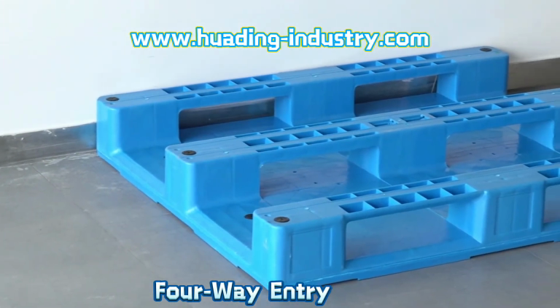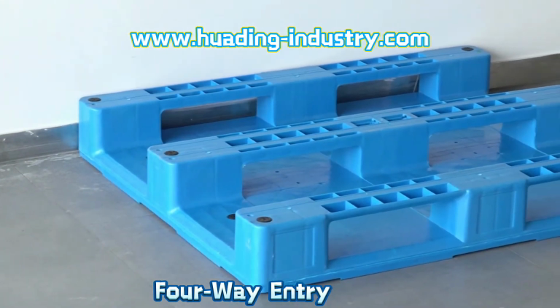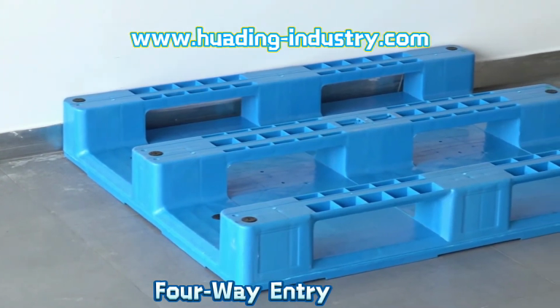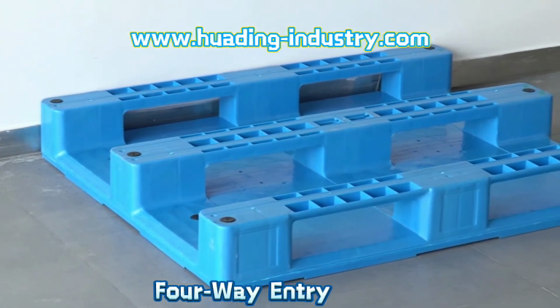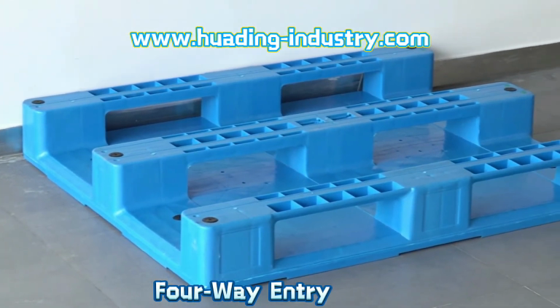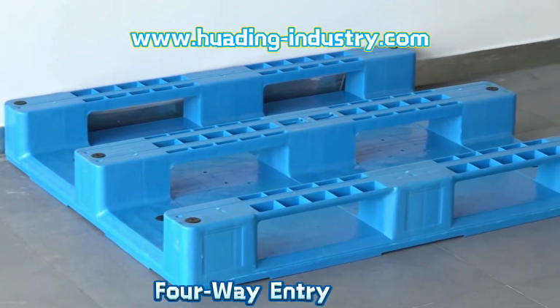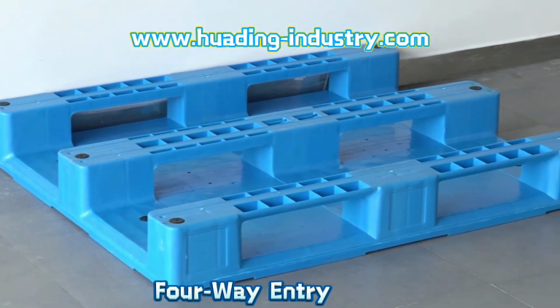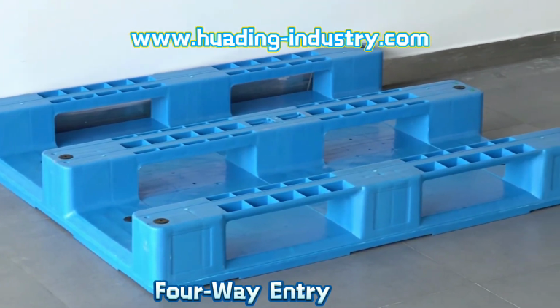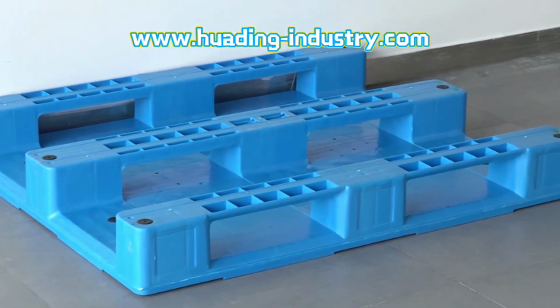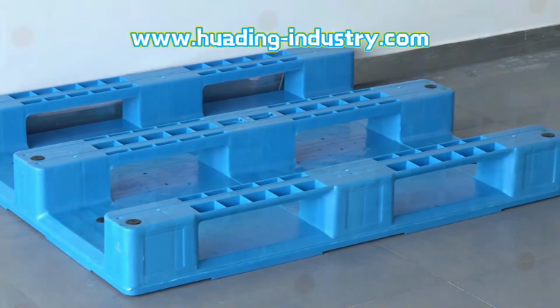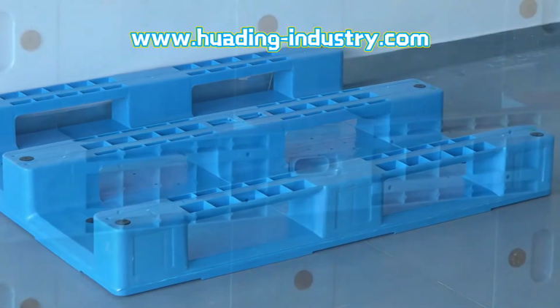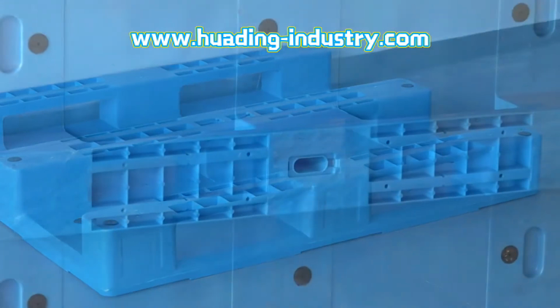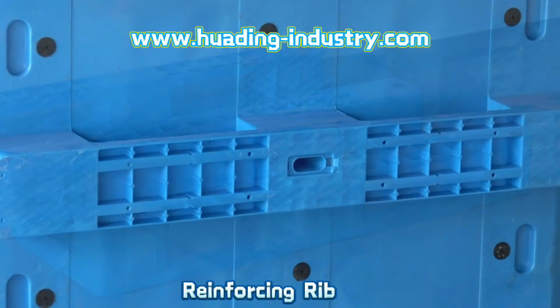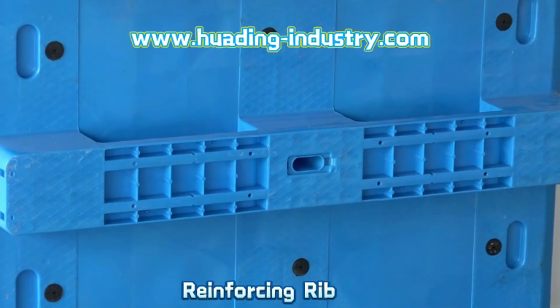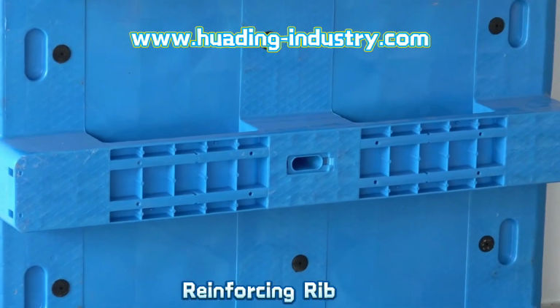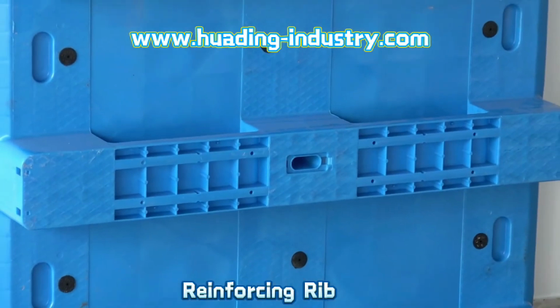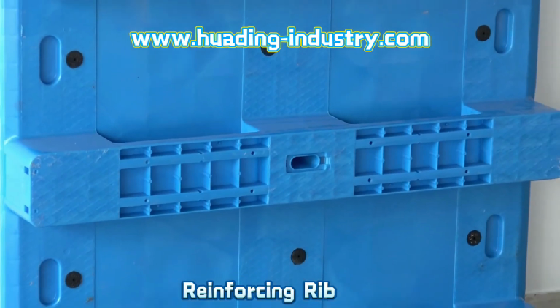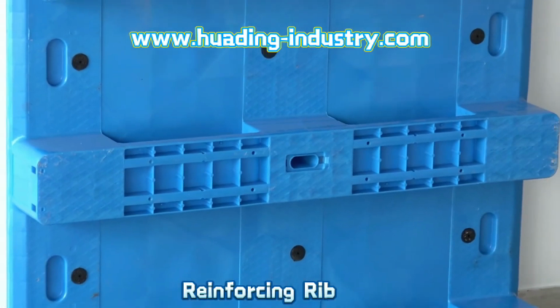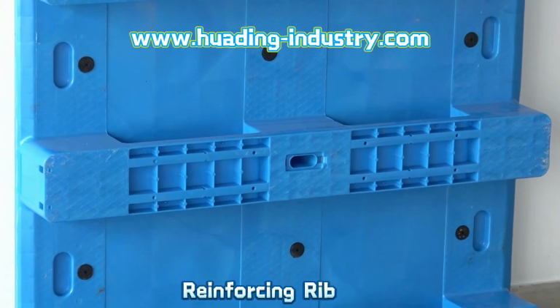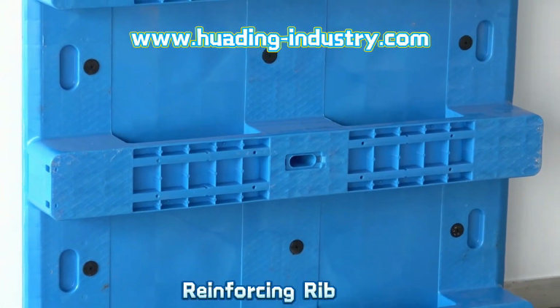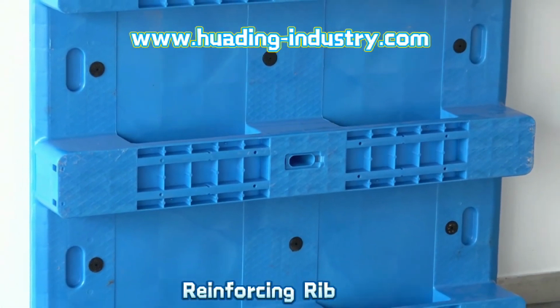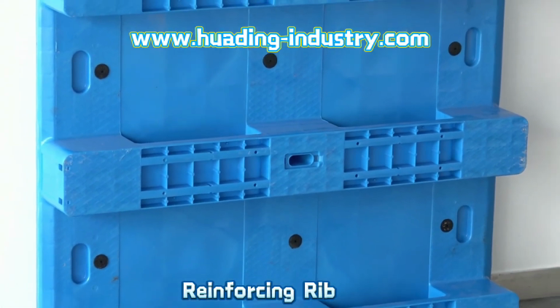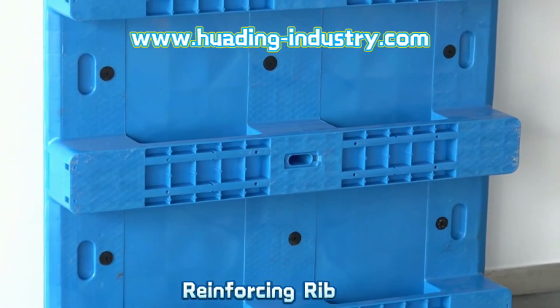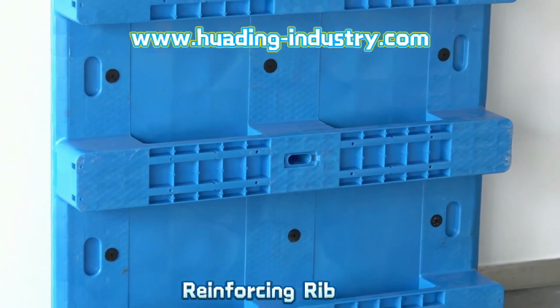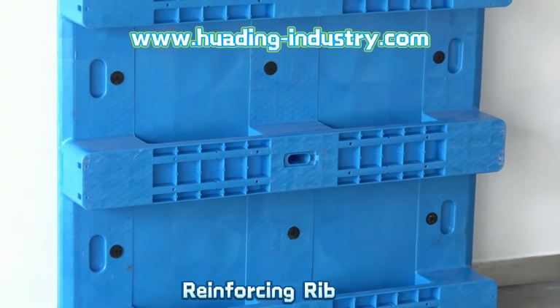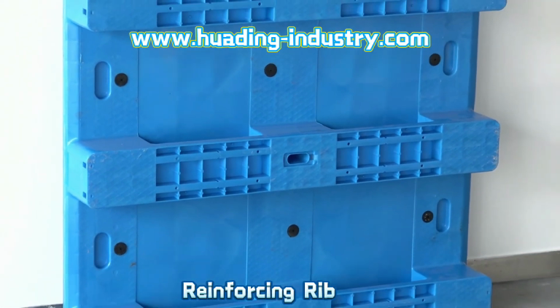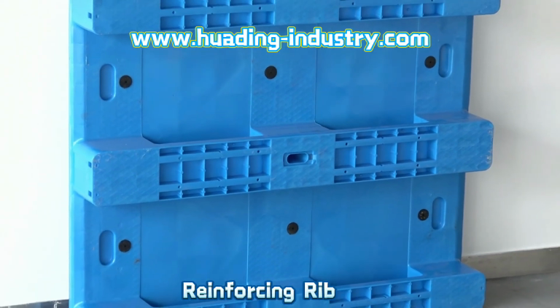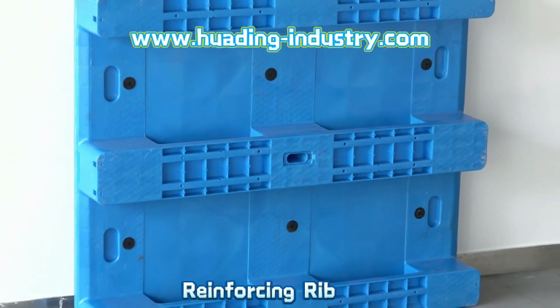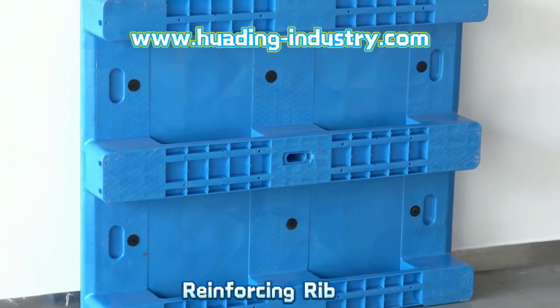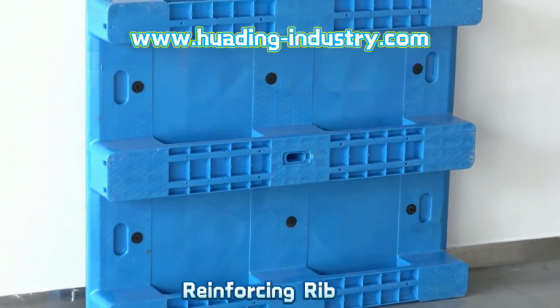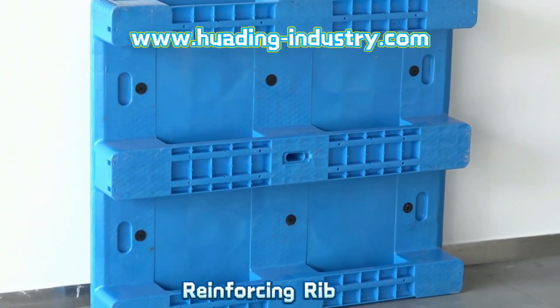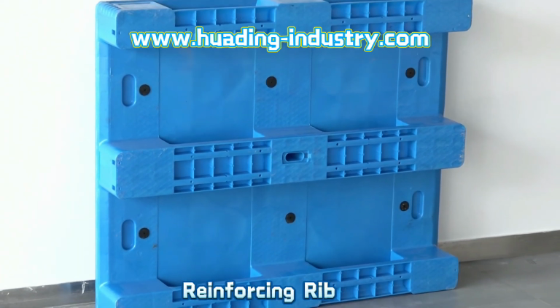Built-in steel pipe prevents rust and provides high rack load greater than or equal to one ton.